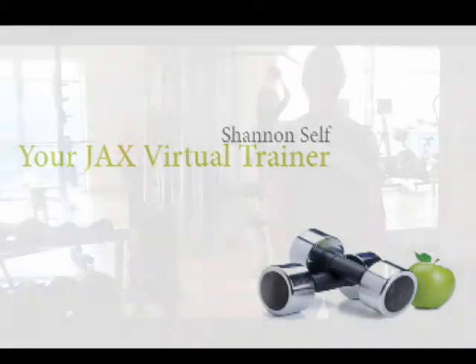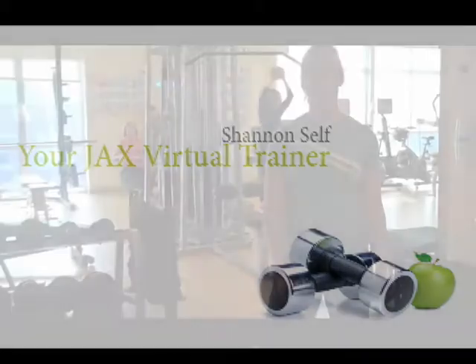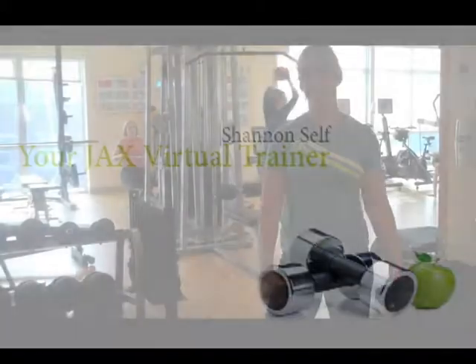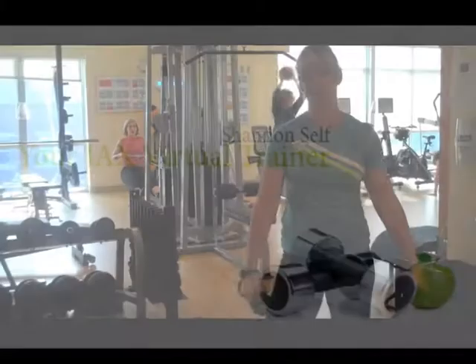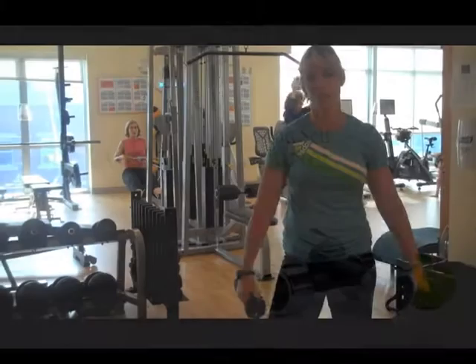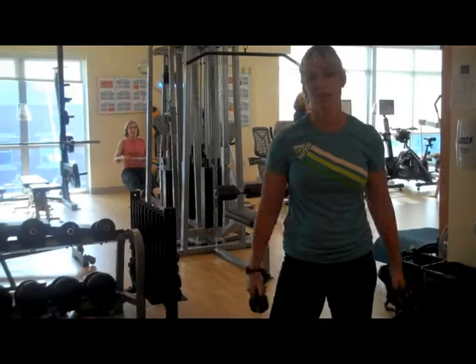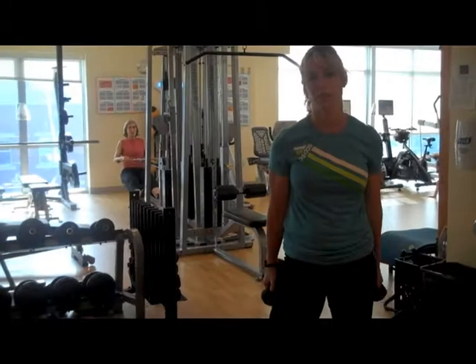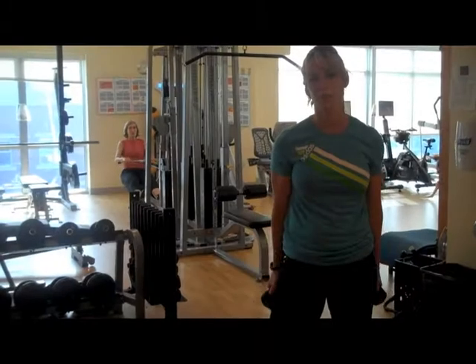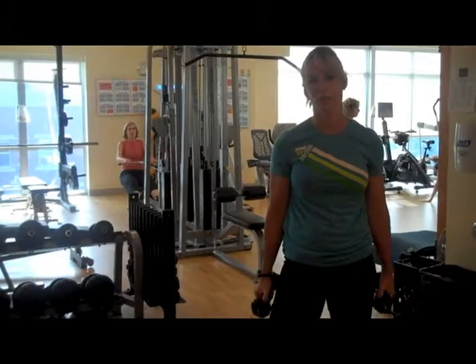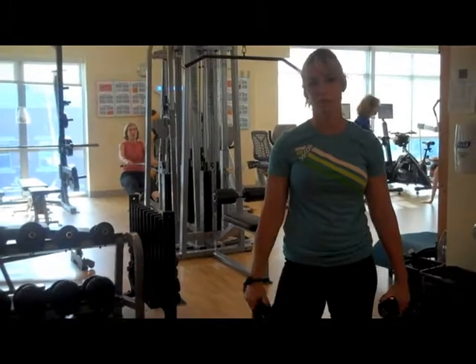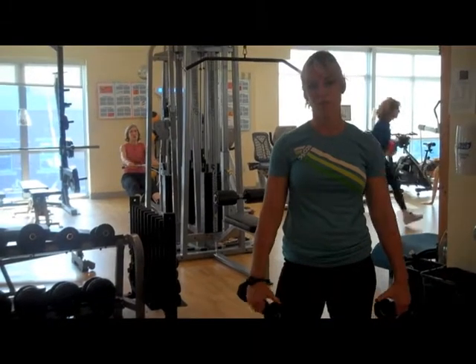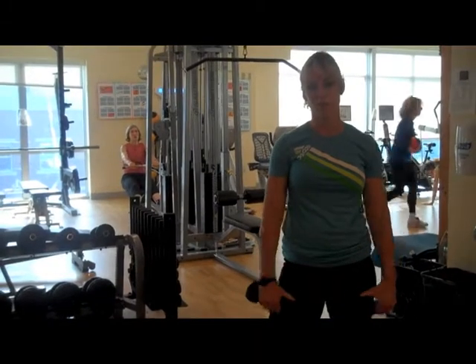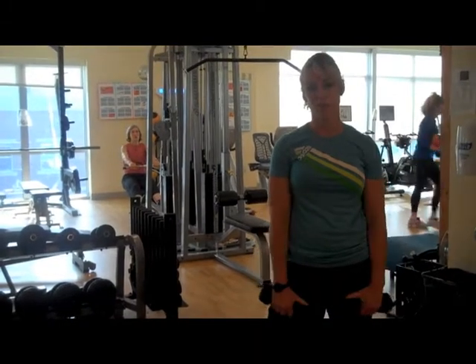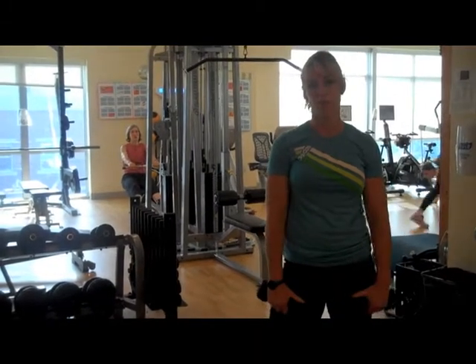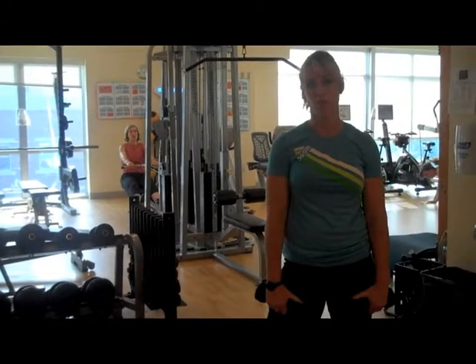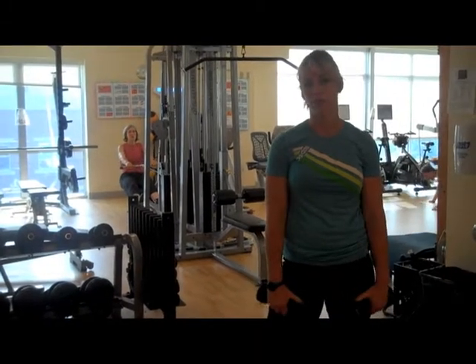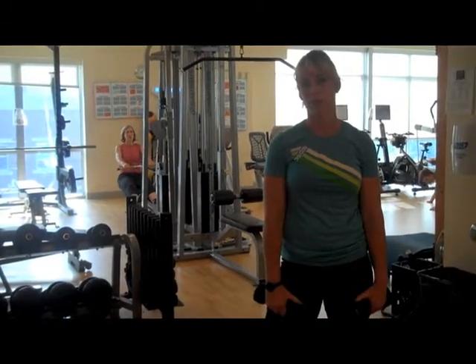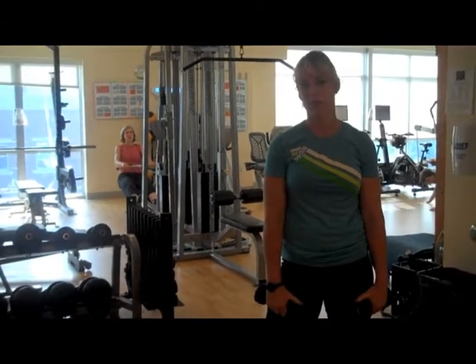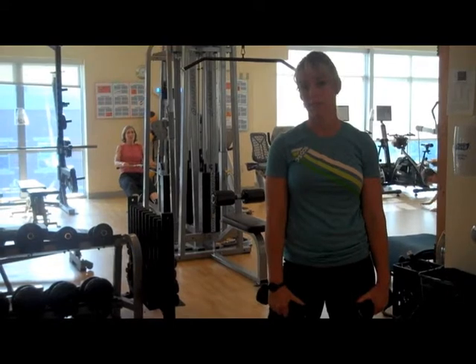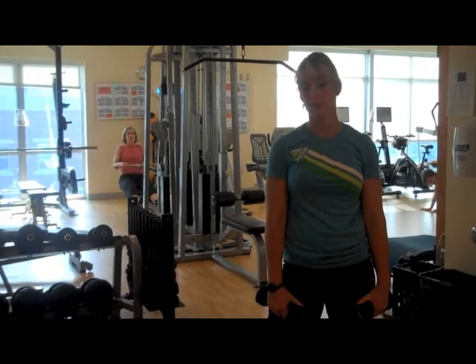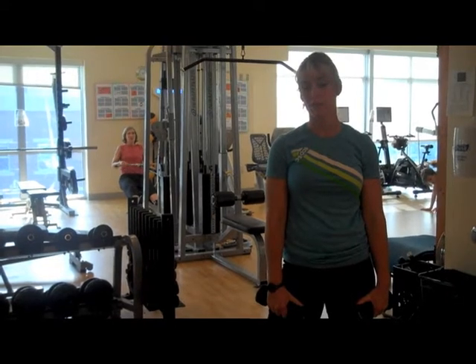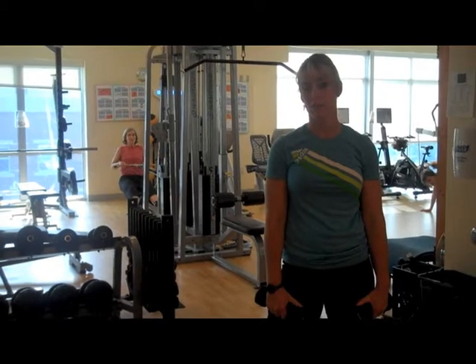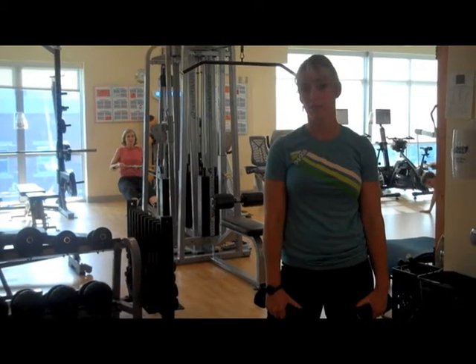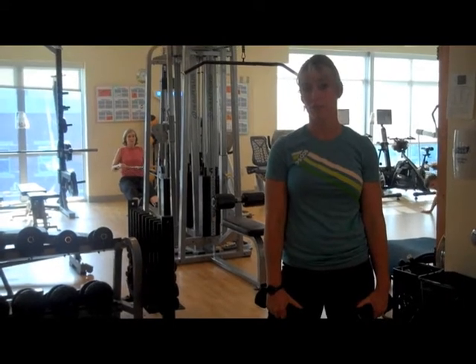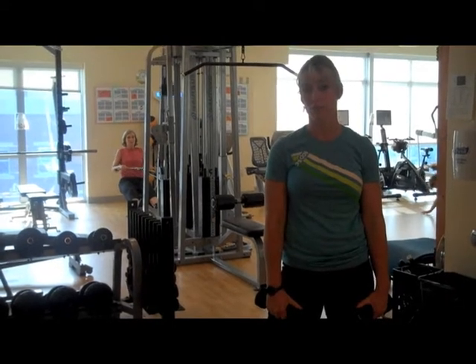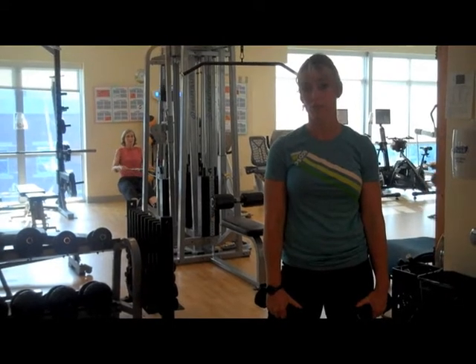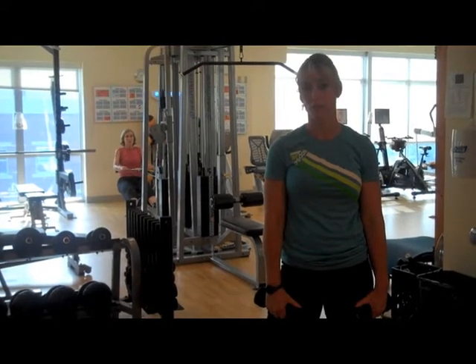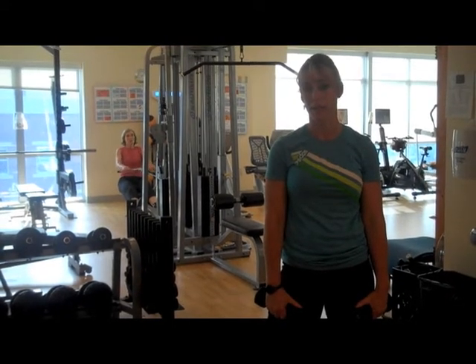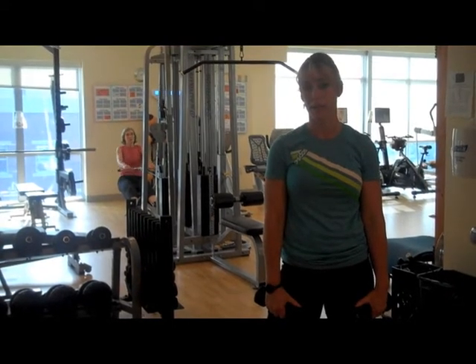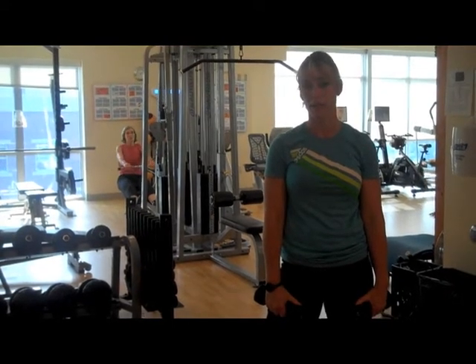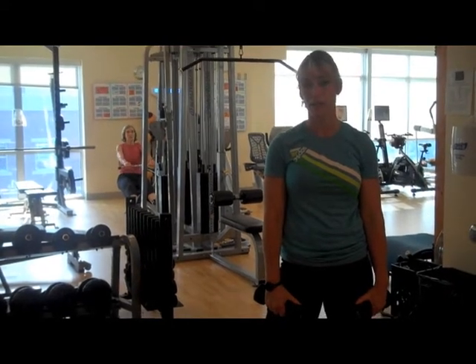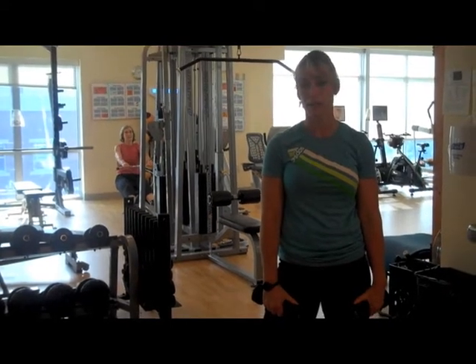Hi, this is Shannon coming to you from the Doug Coleman Fitness Center and I'm here to show you your workout of the week.